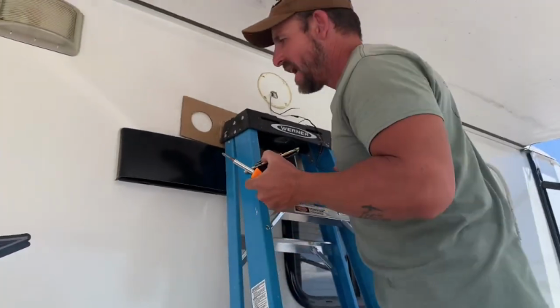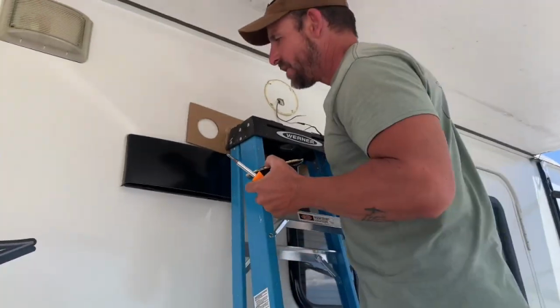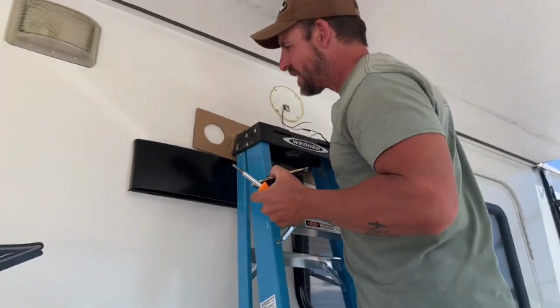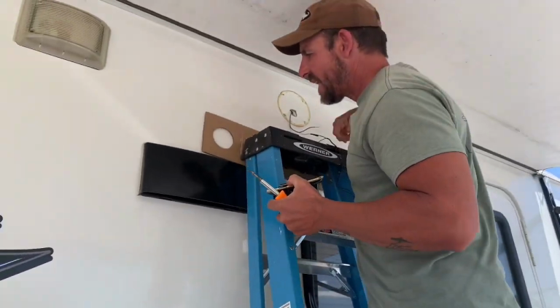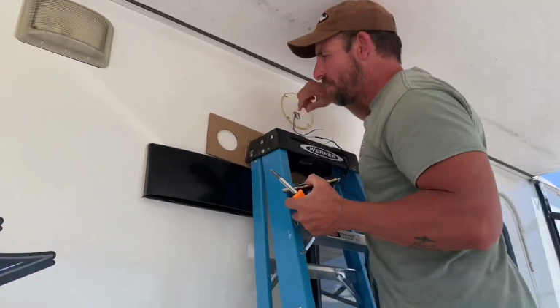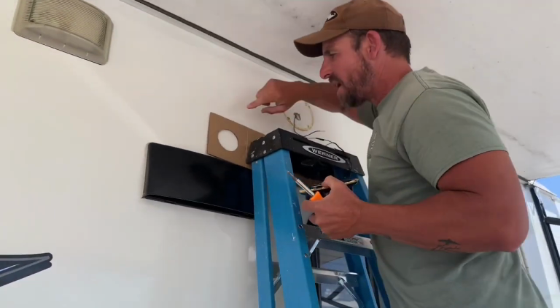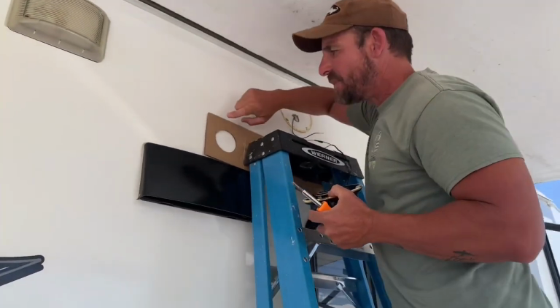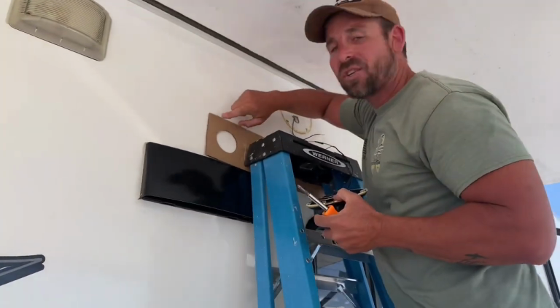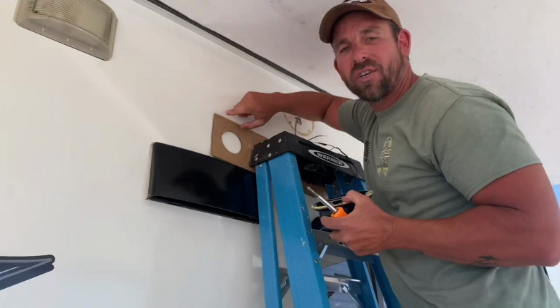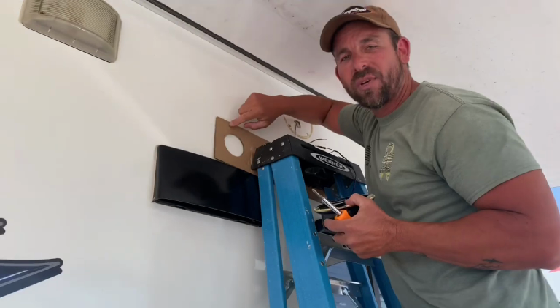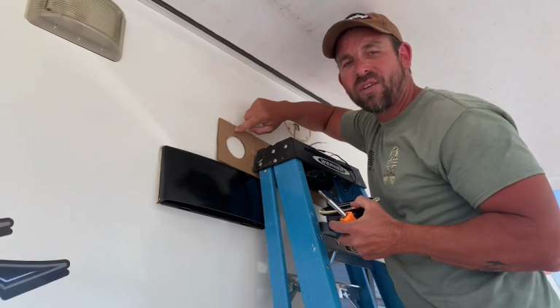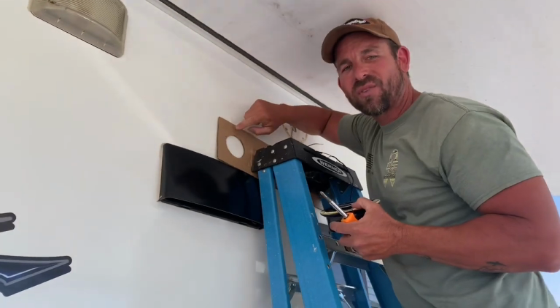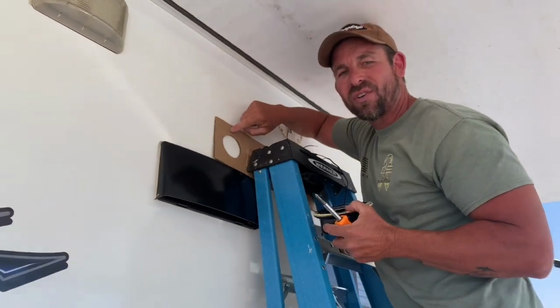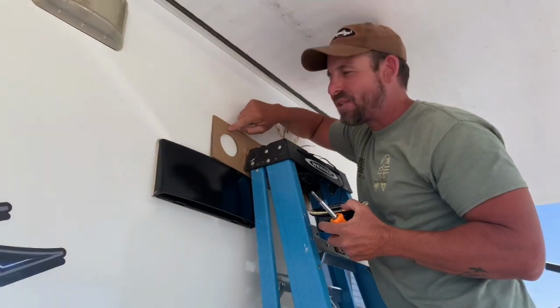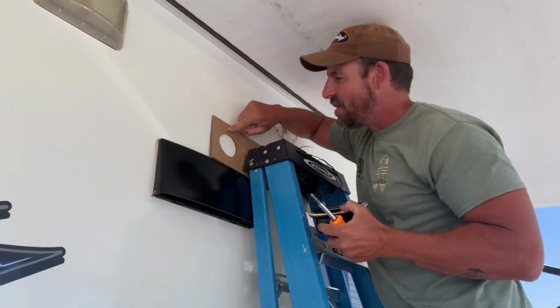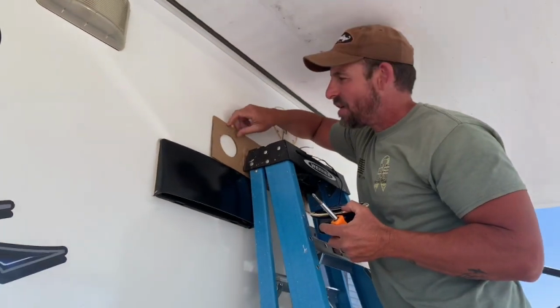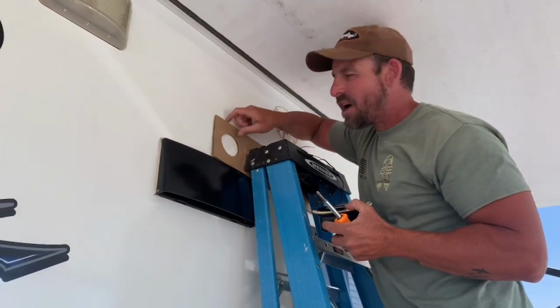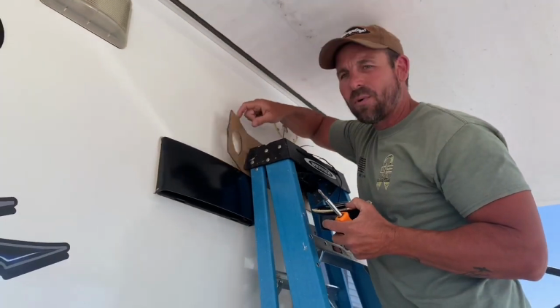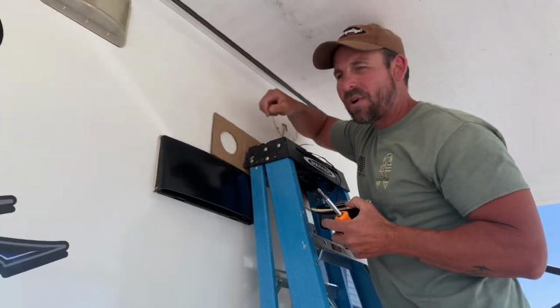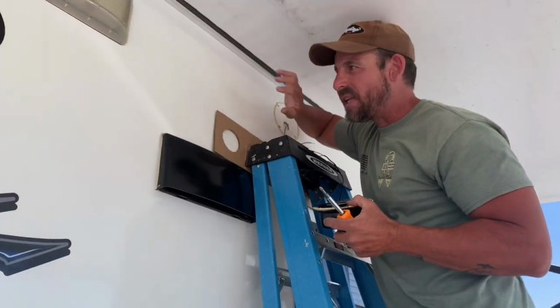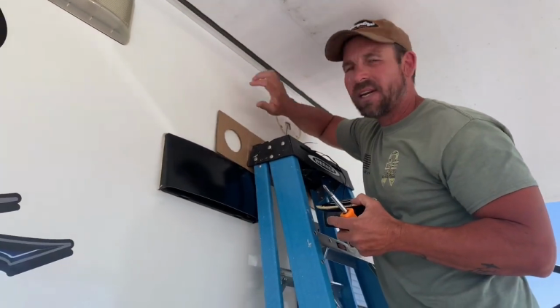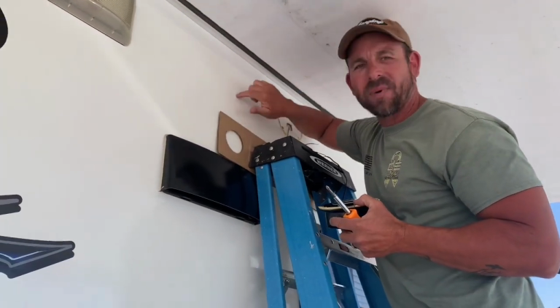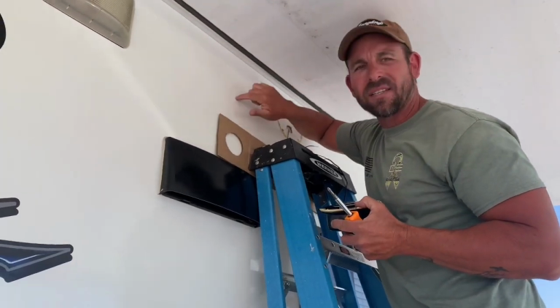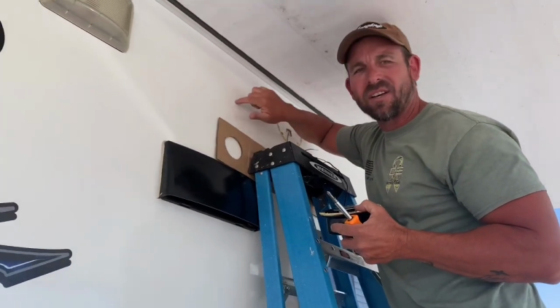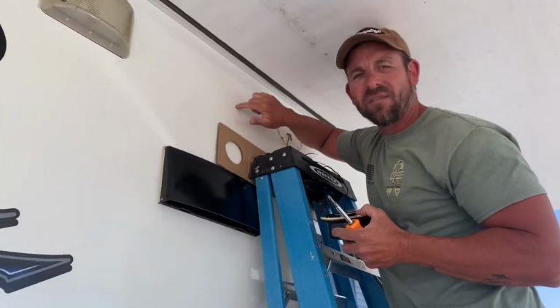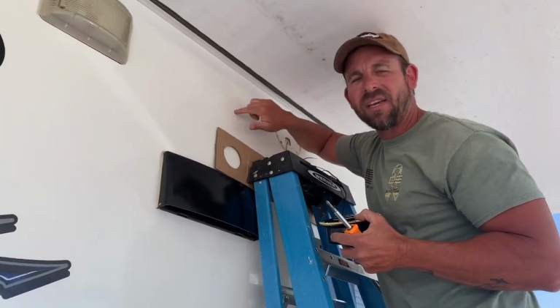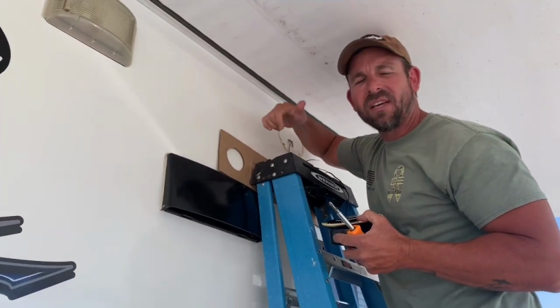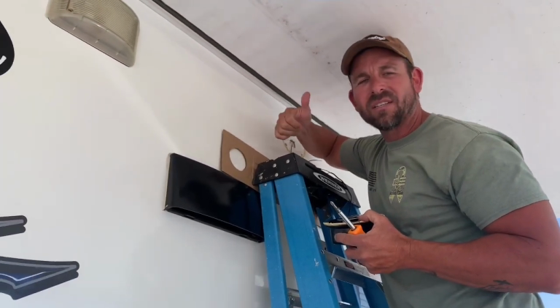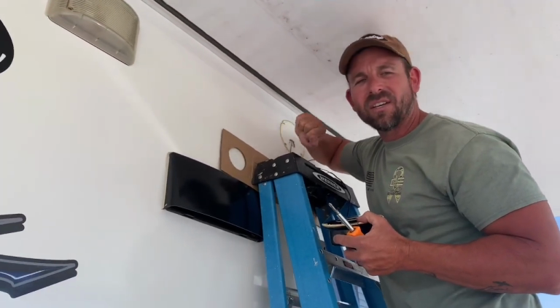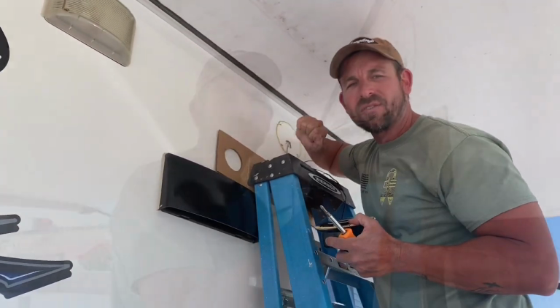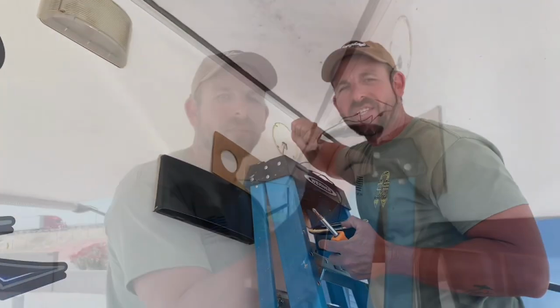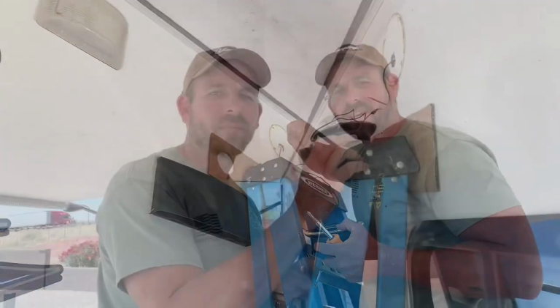After you take it out of the box, make sure you reuse your cardboard and lean it up against the RV so you don't scratch it up.